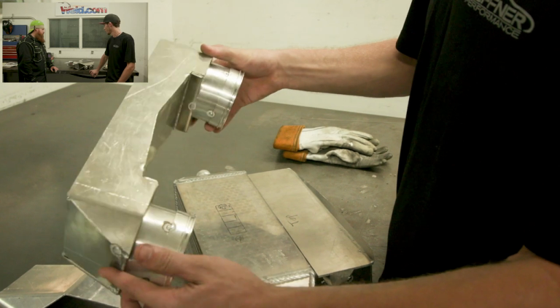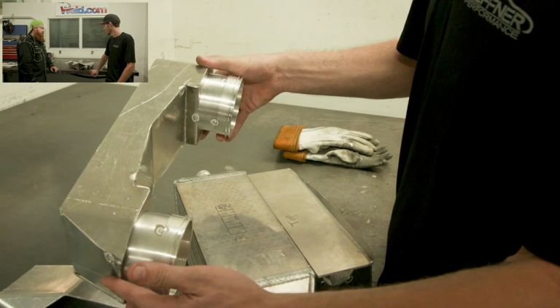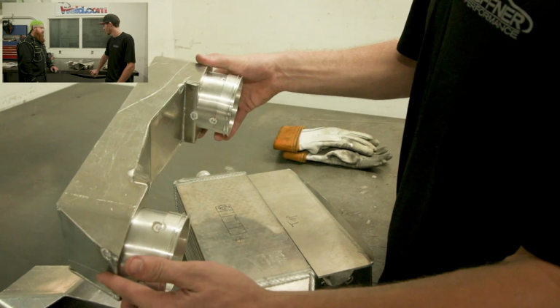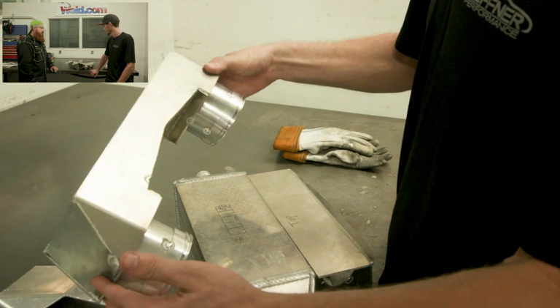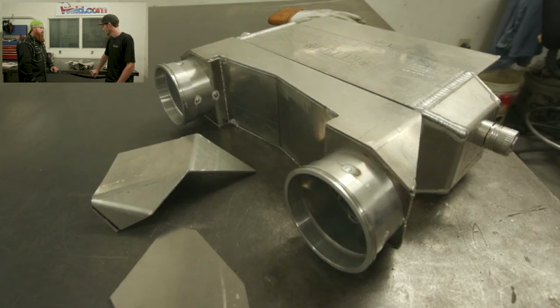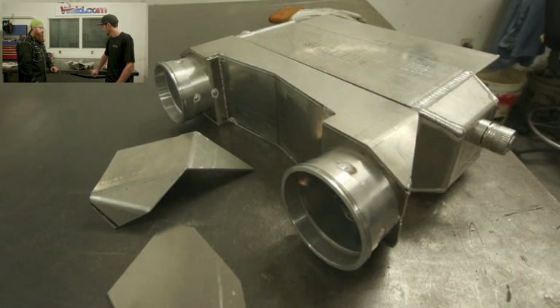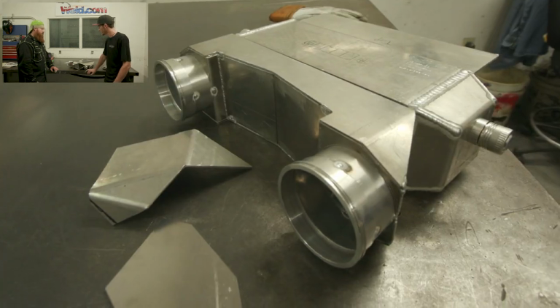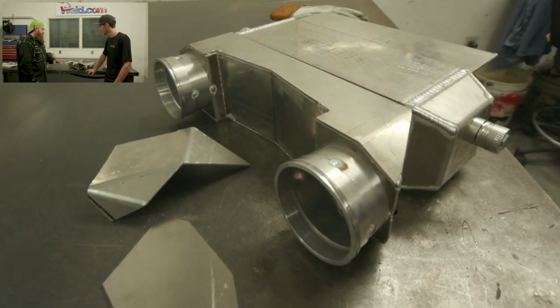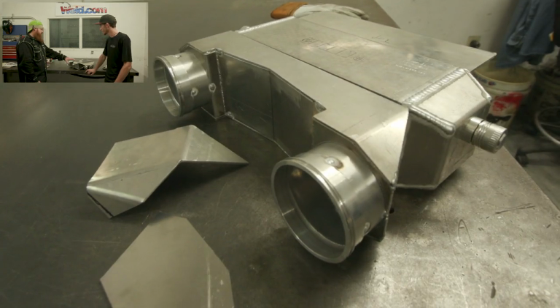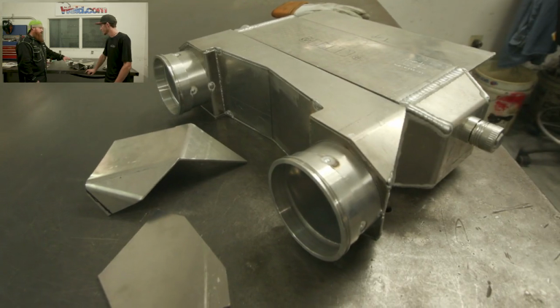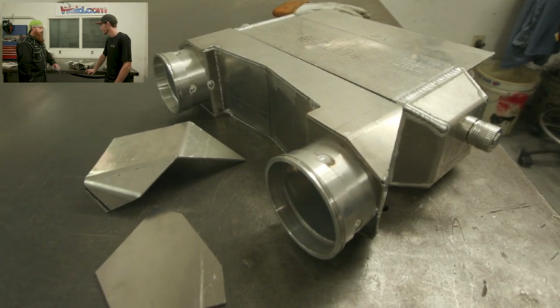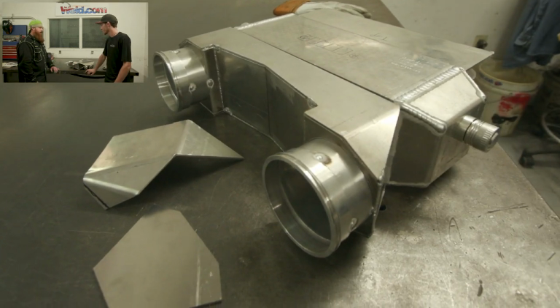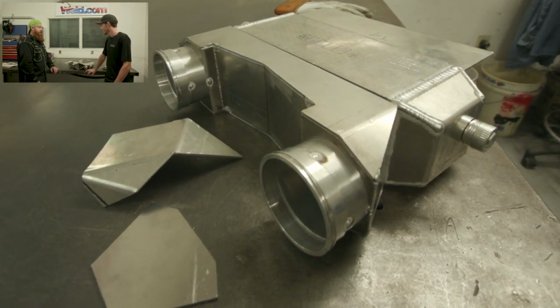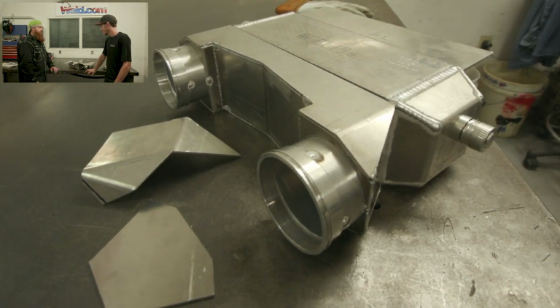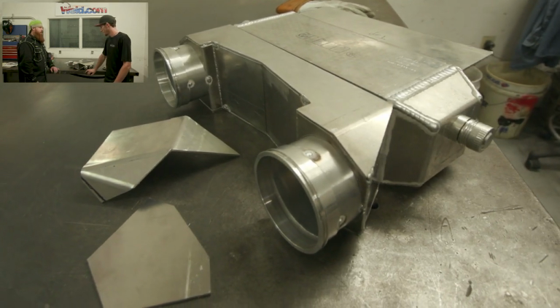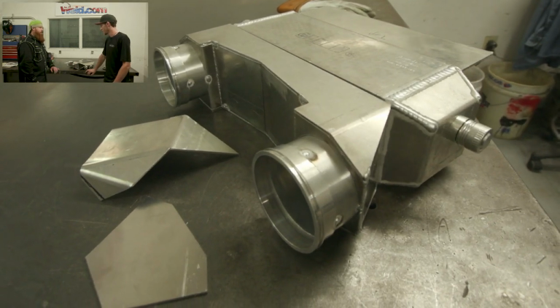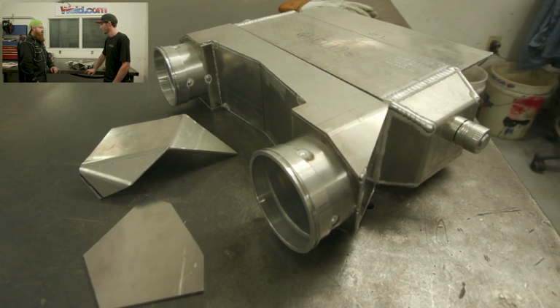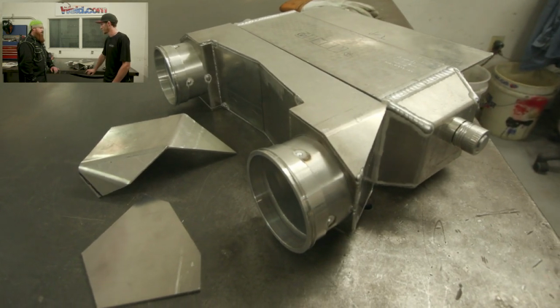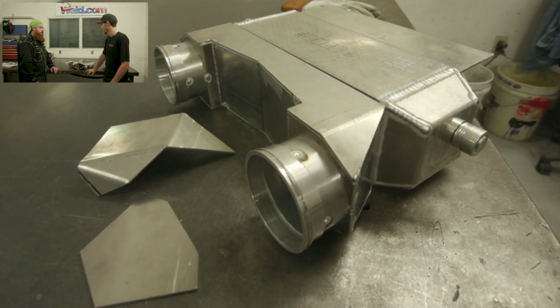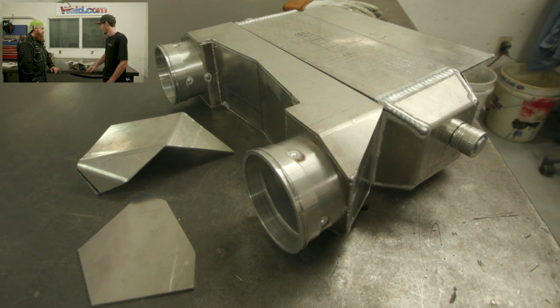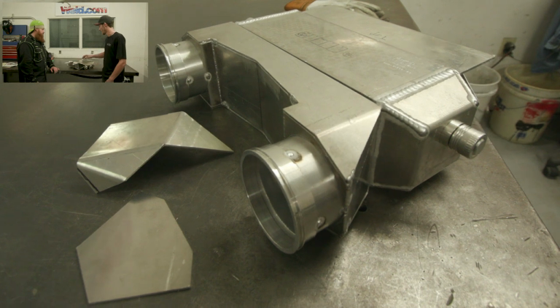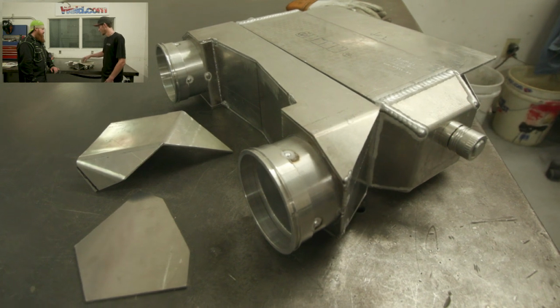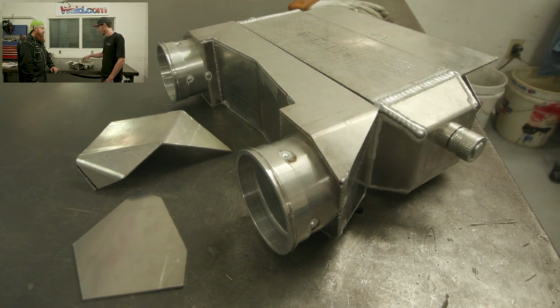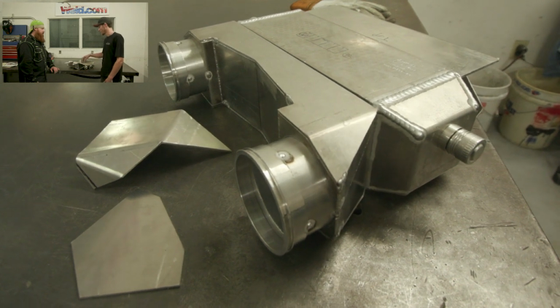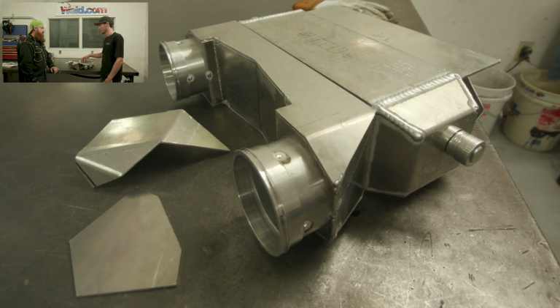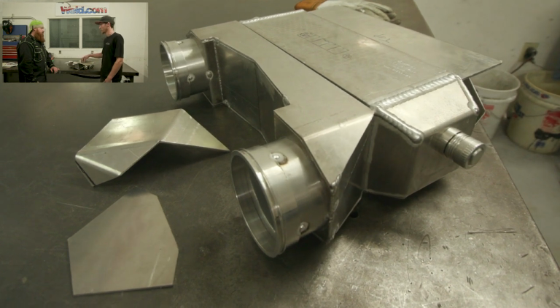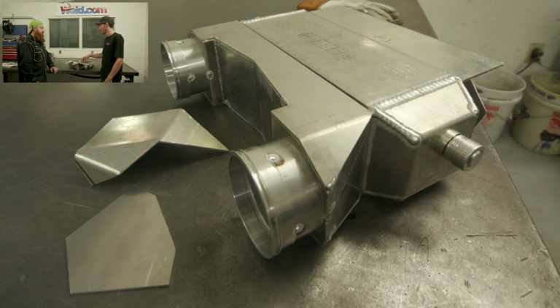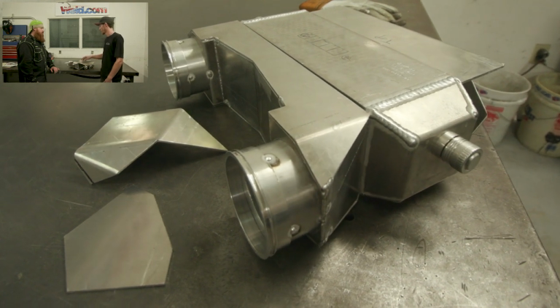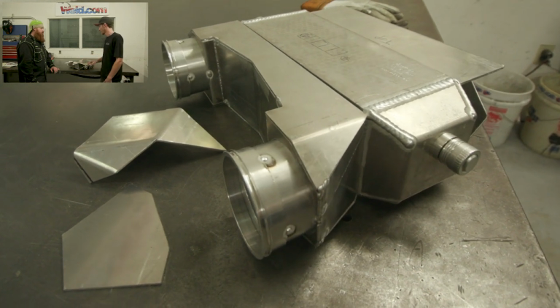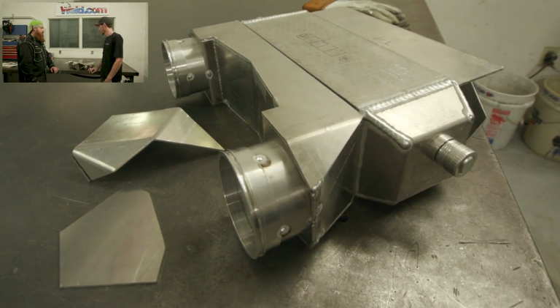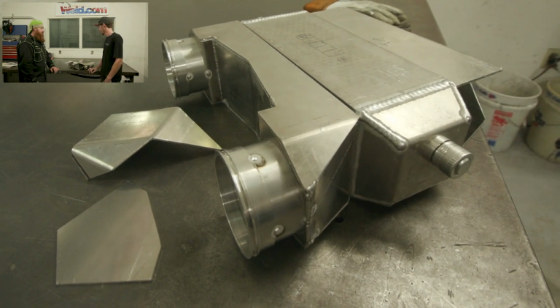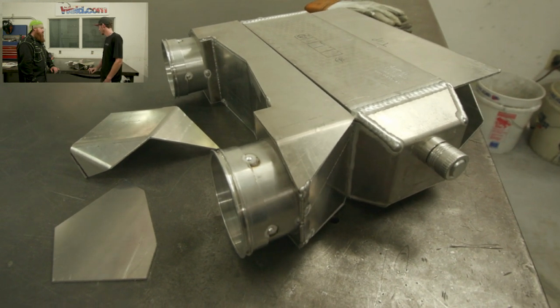And you said these things will handle up to about a thousand horsepower? Yeah, these are the Garrett Air to Water thousand horsepower cores. If you're ready, man, let's get to it.